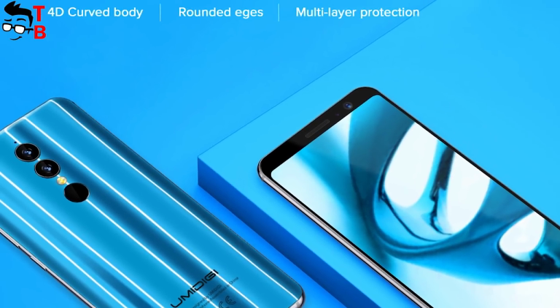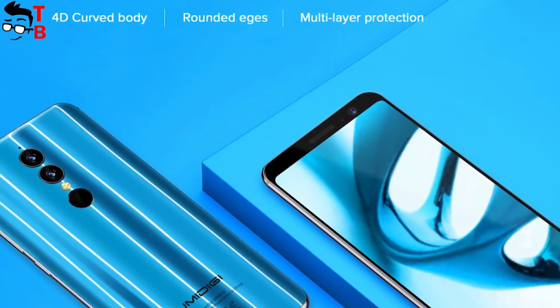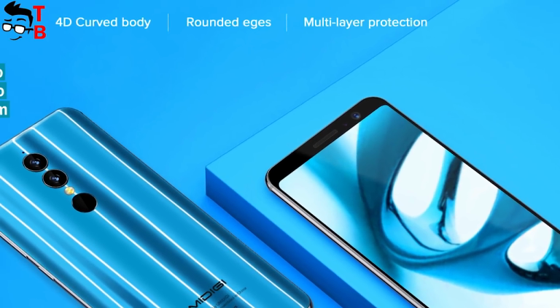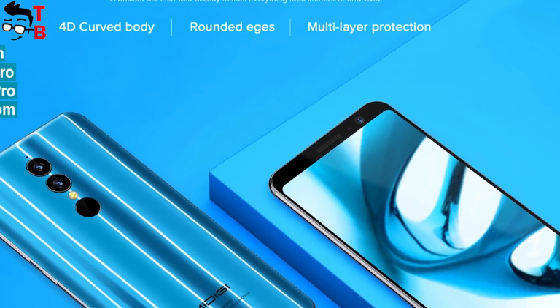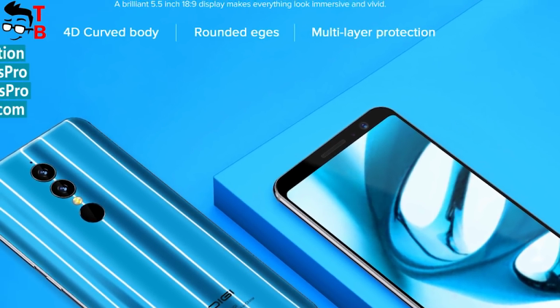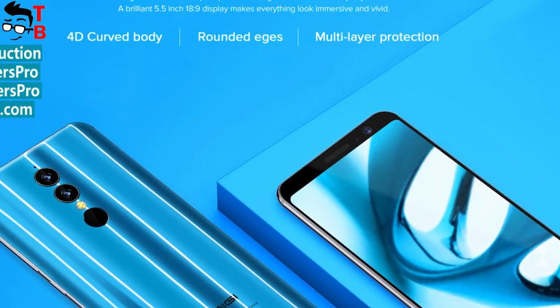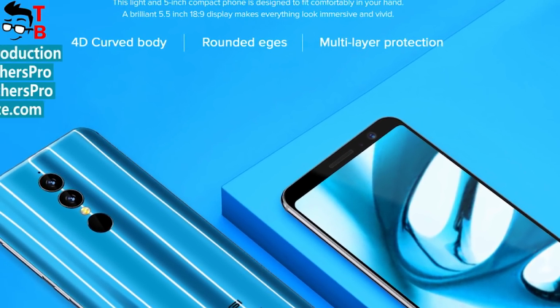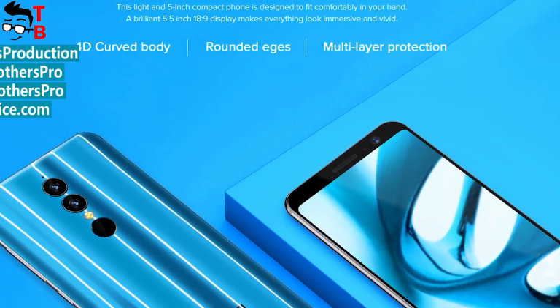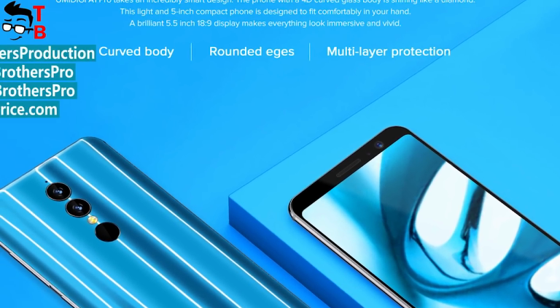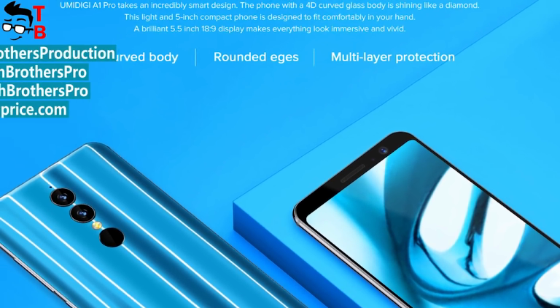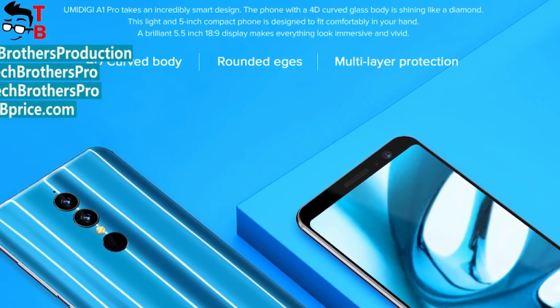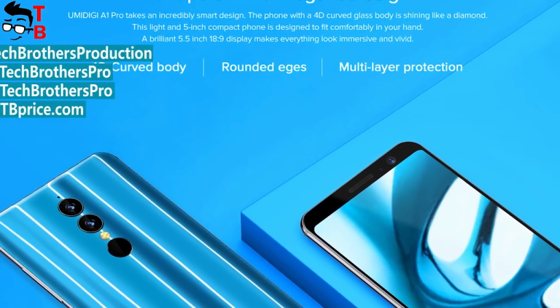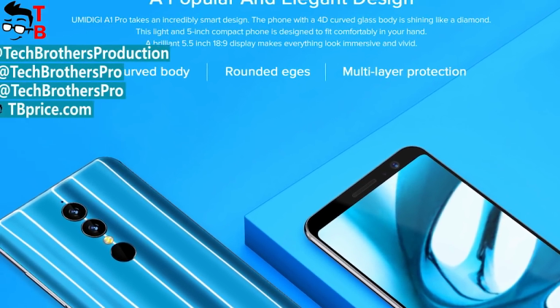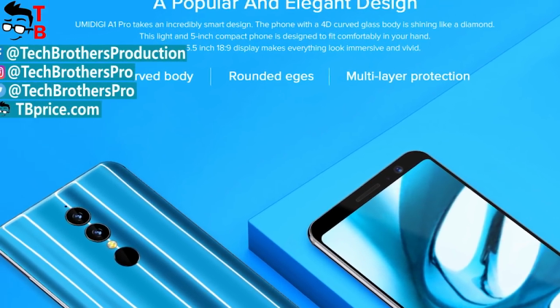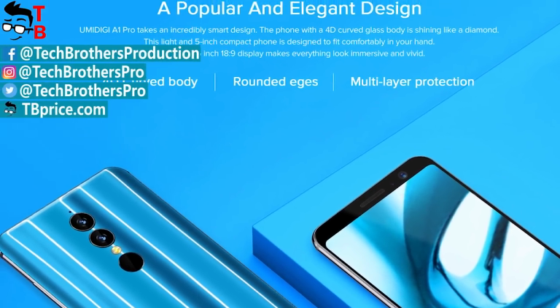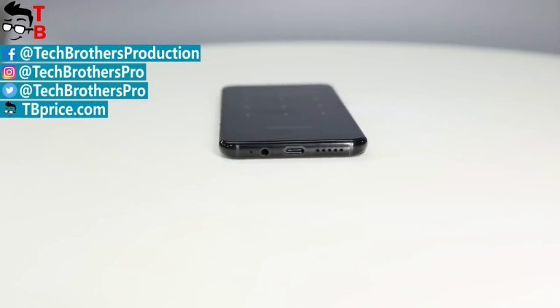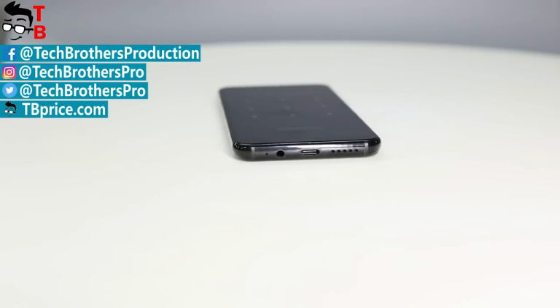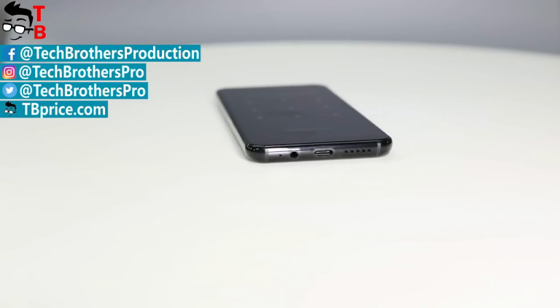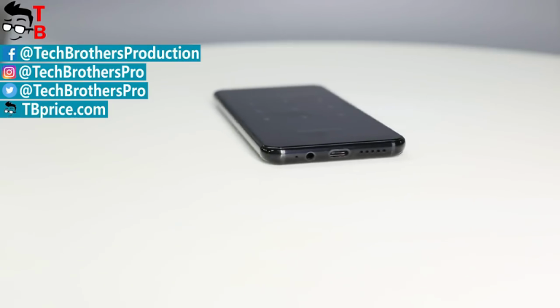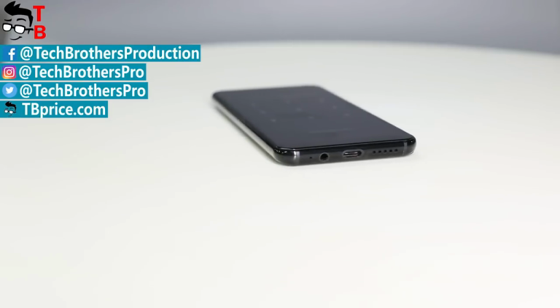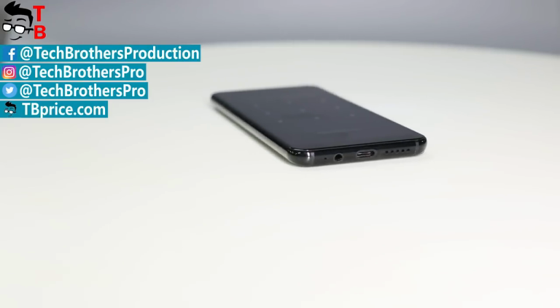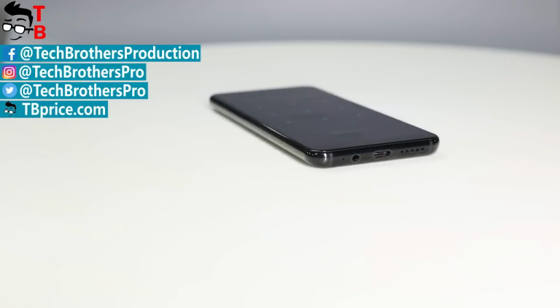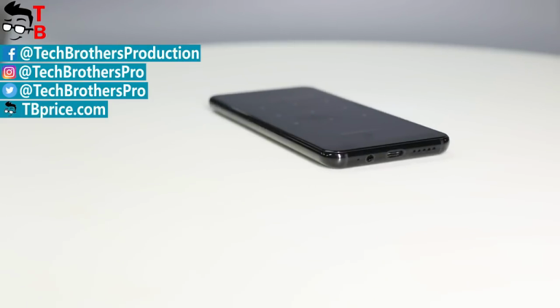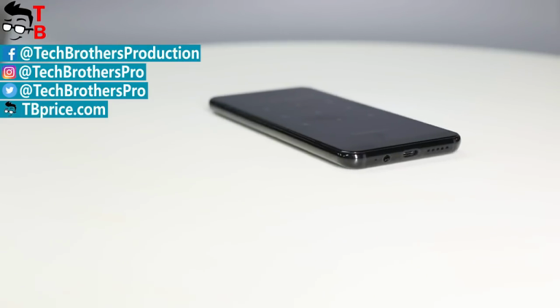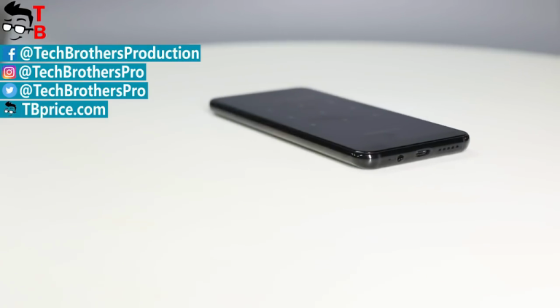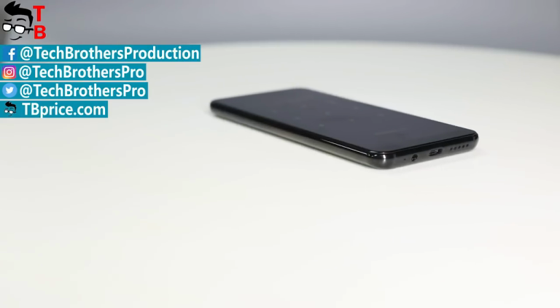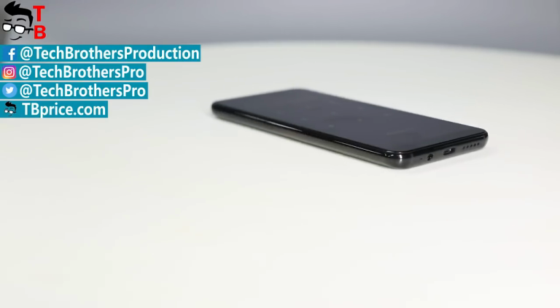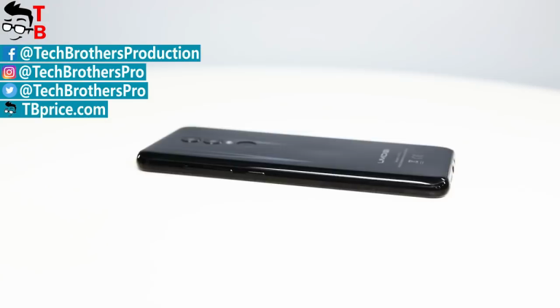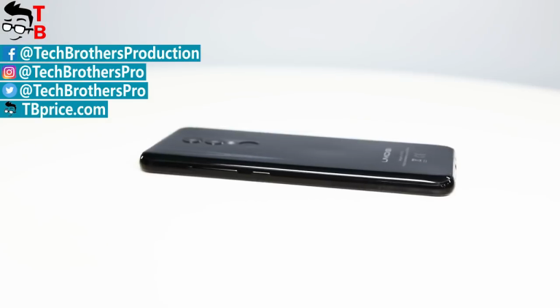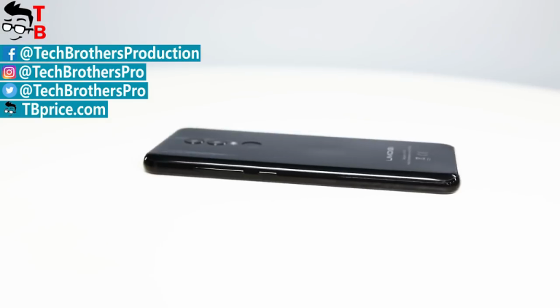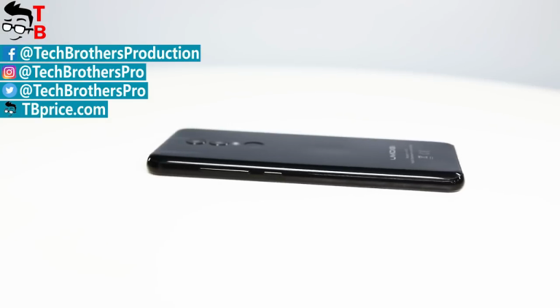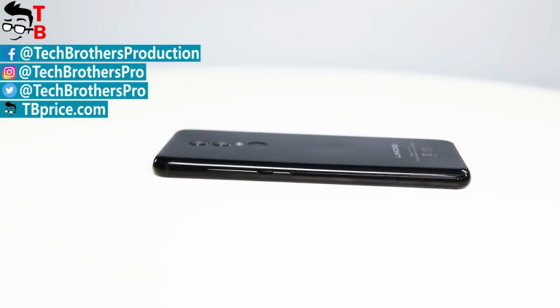Thanks for watching! Later, I will try to get this phone for unboxing and a full review. Subscribe to our channel – Tech Brothers.